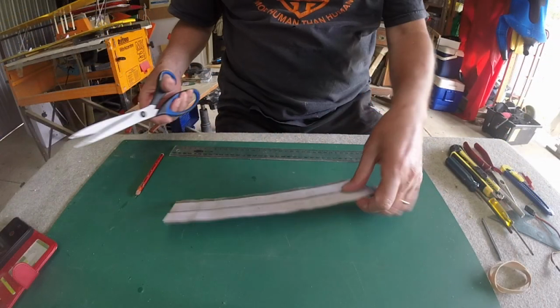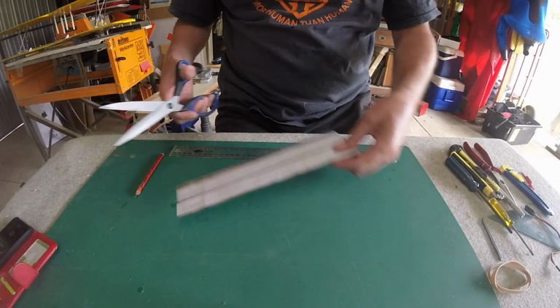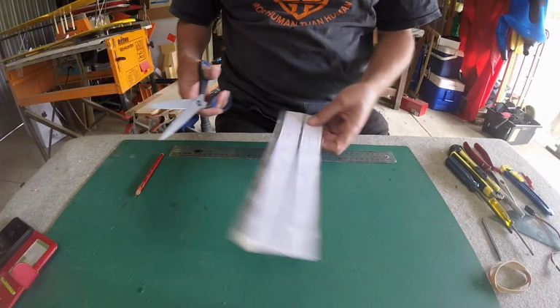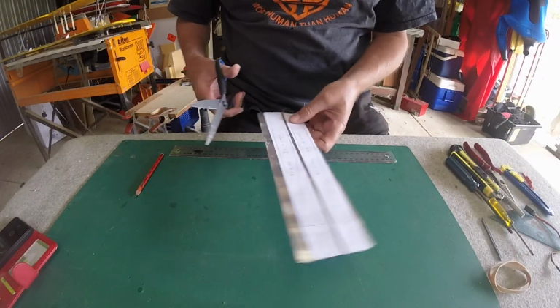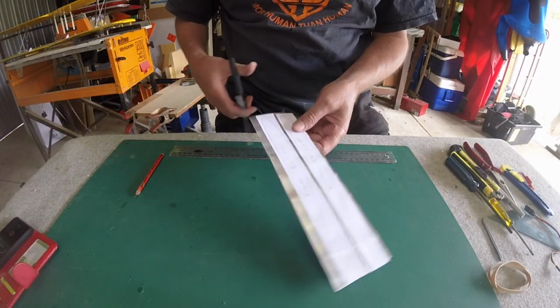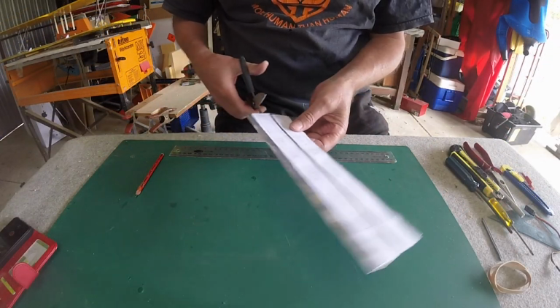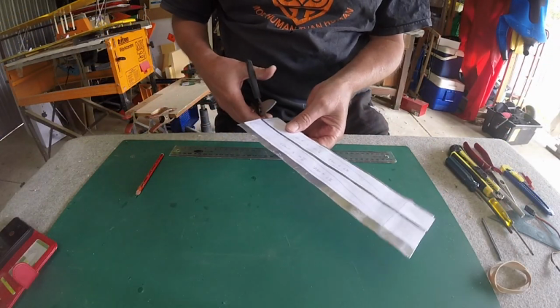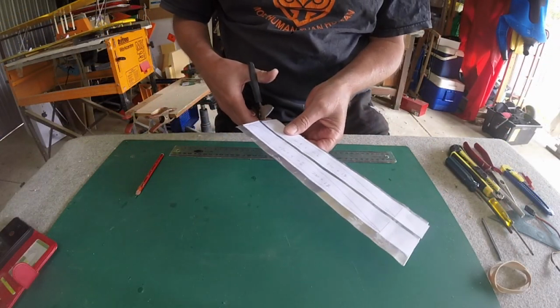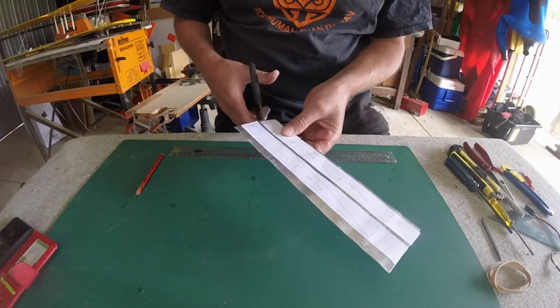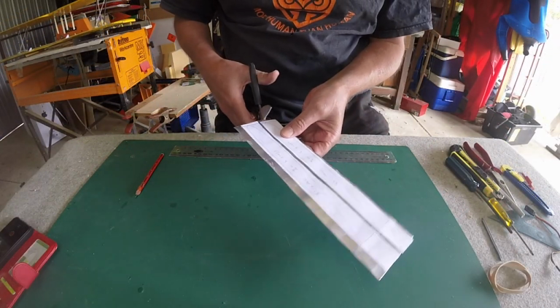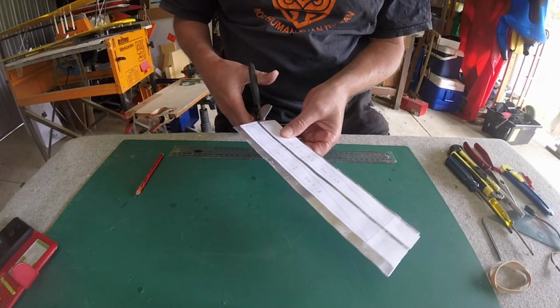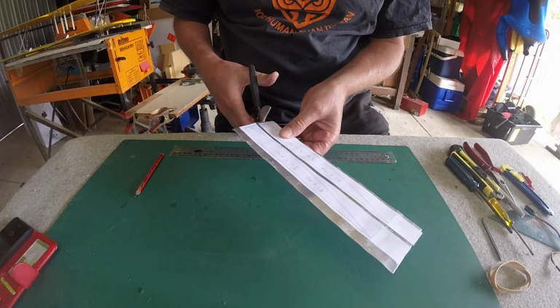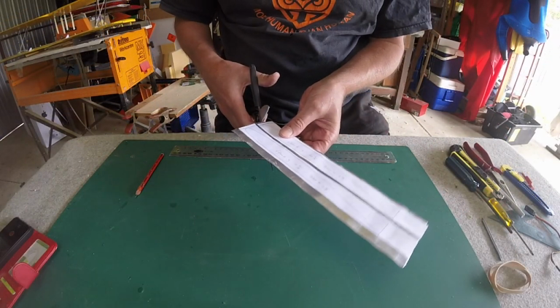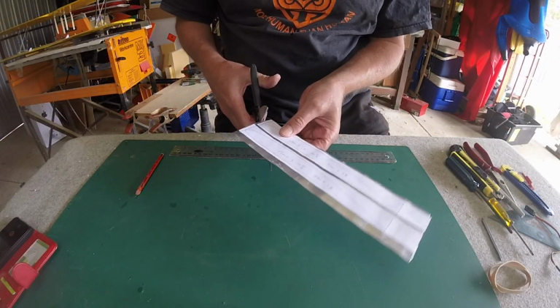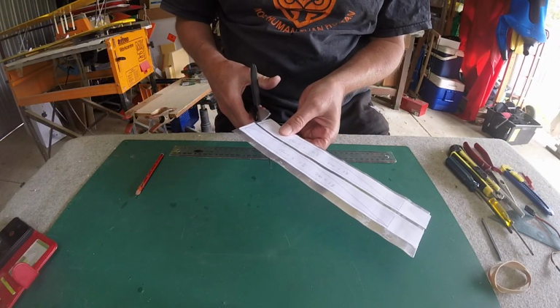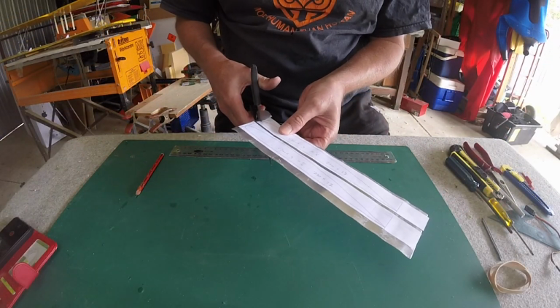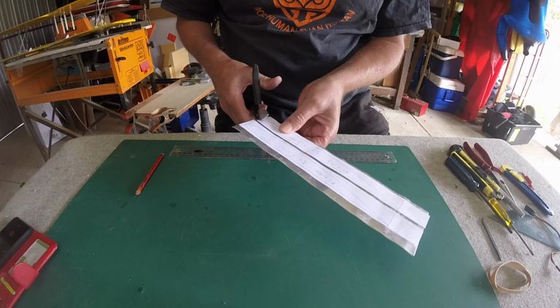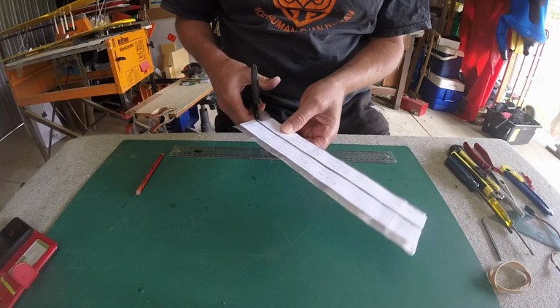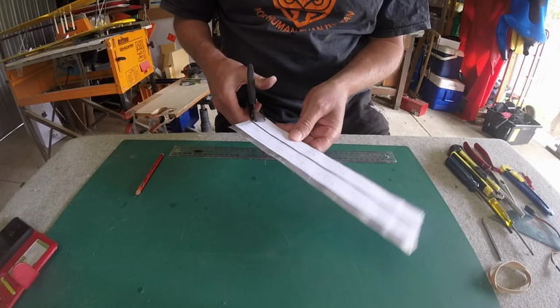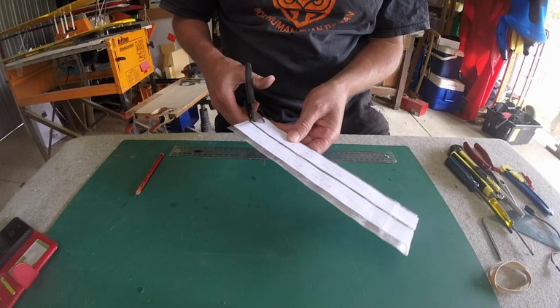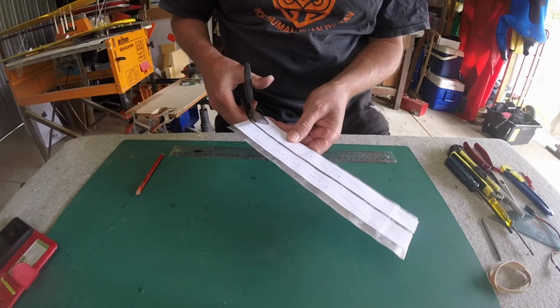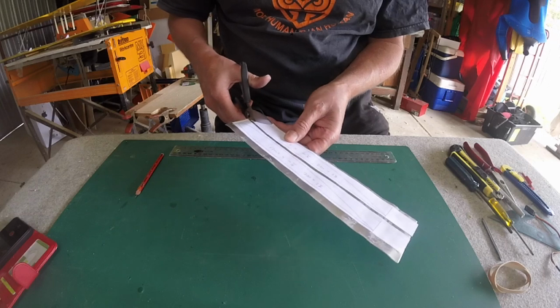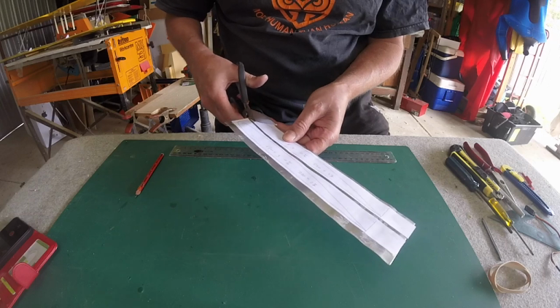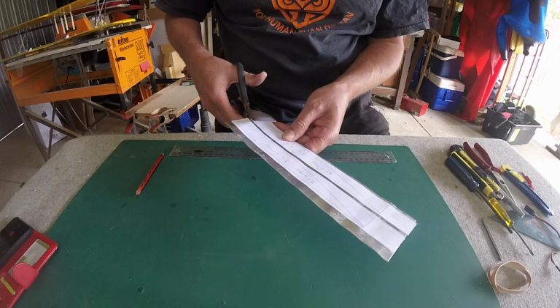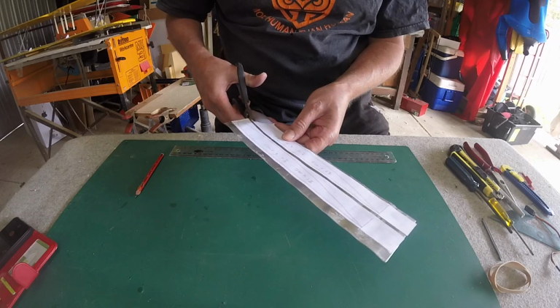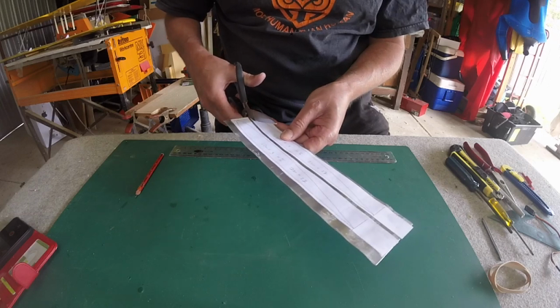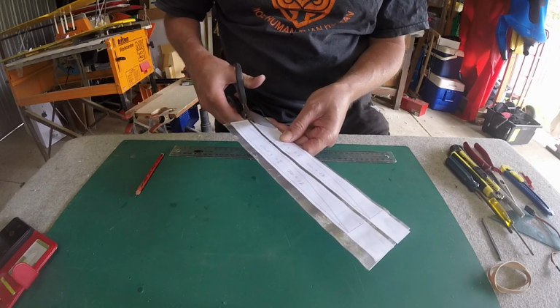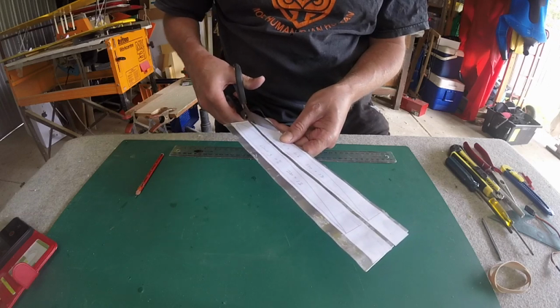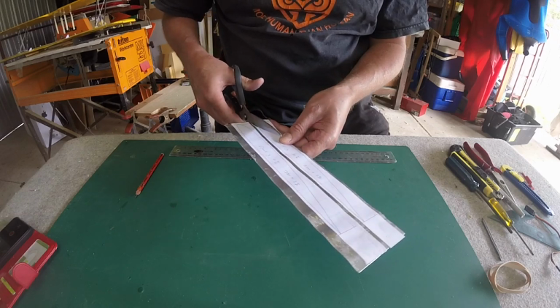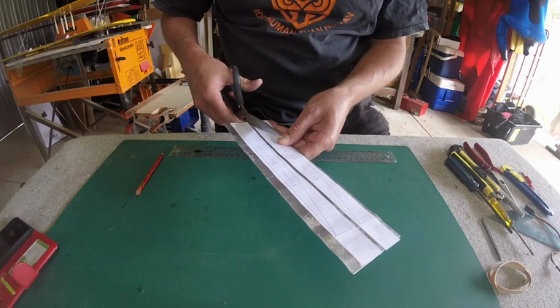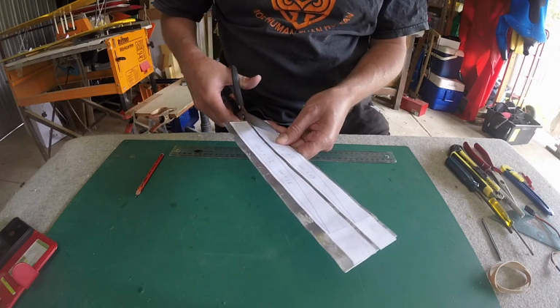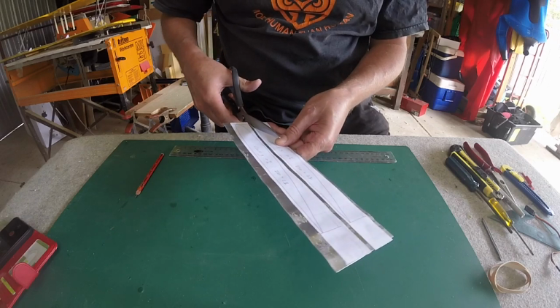Then you can just cut the airfoil out using scissors. I wouldn't use very good quality scissors for this because you'll probably blunt them pretty quickly.